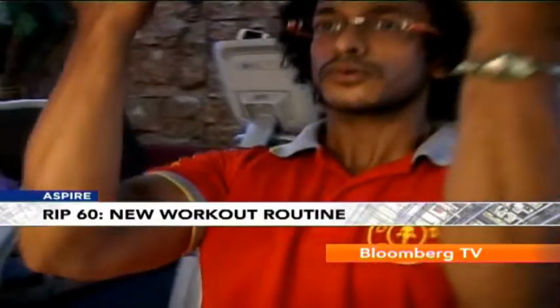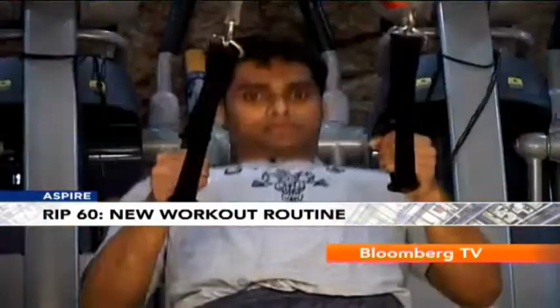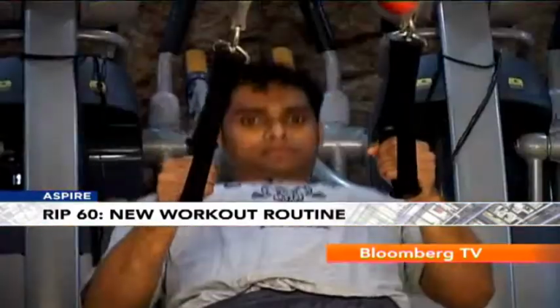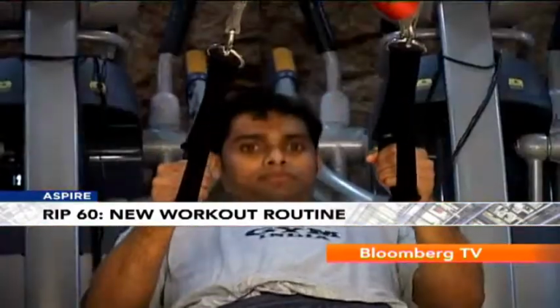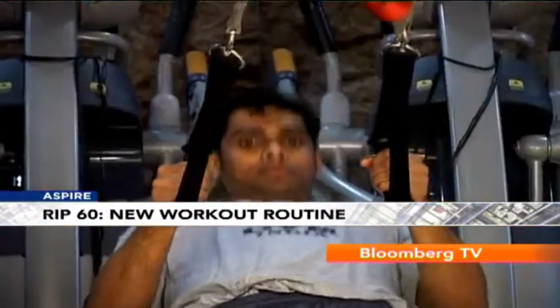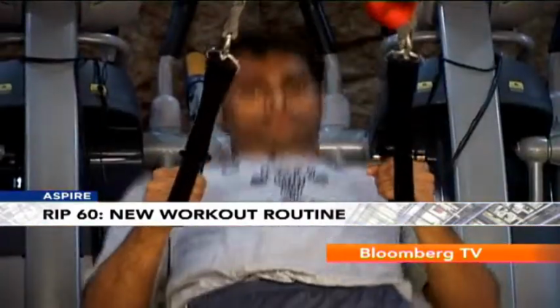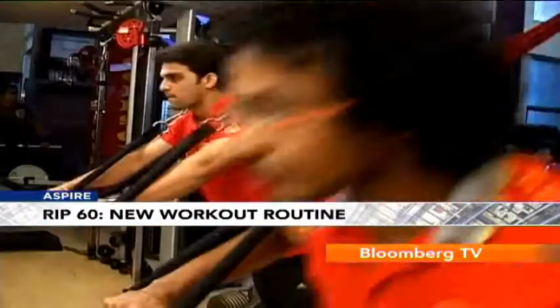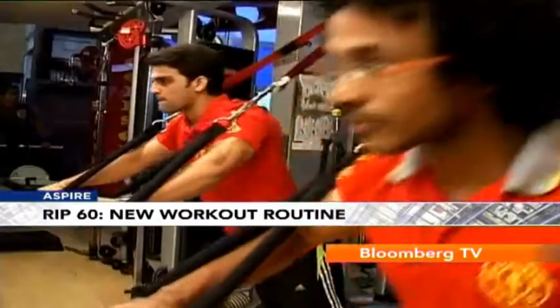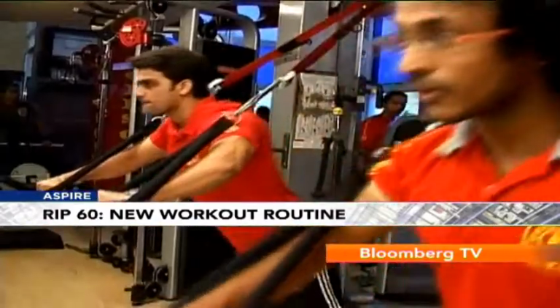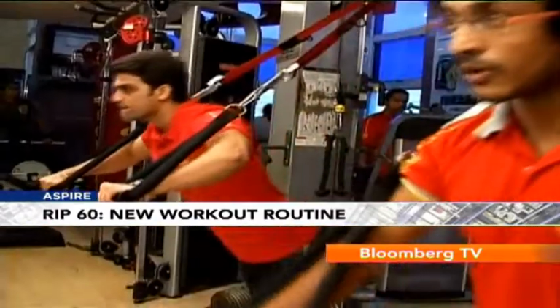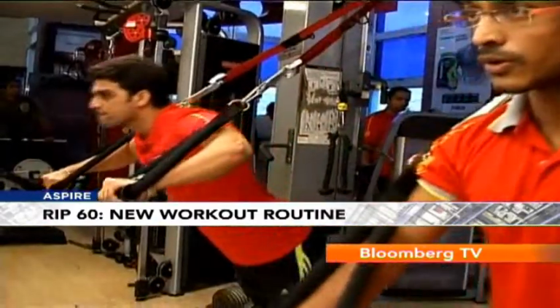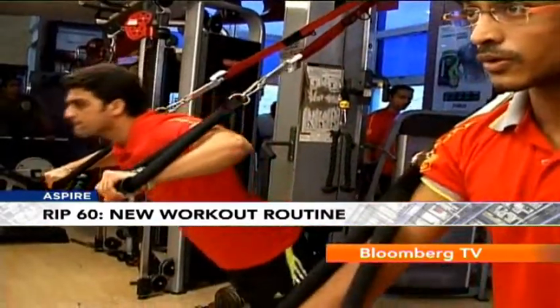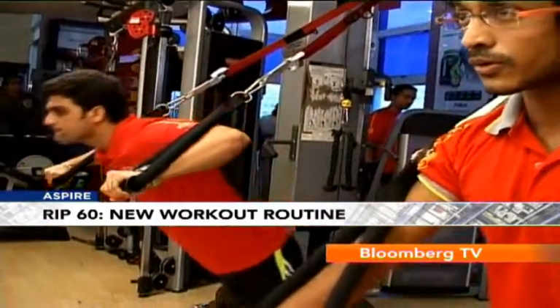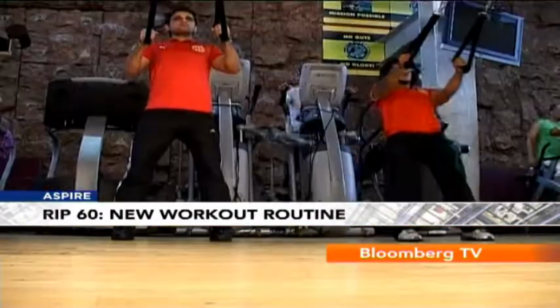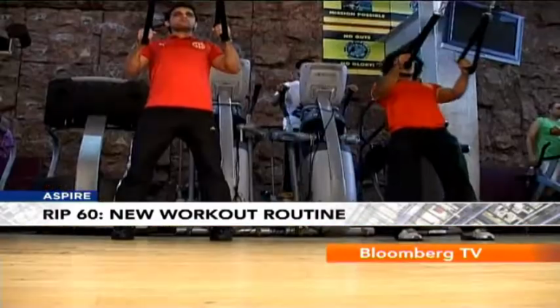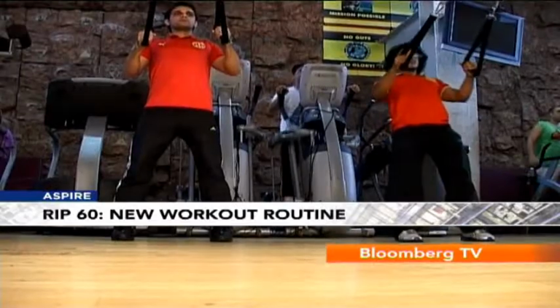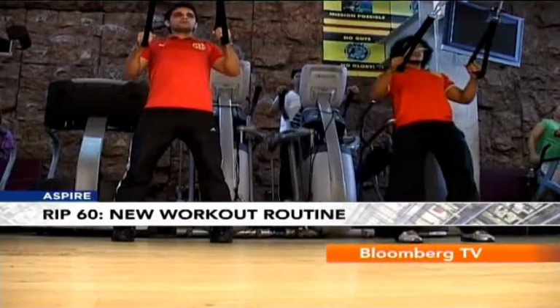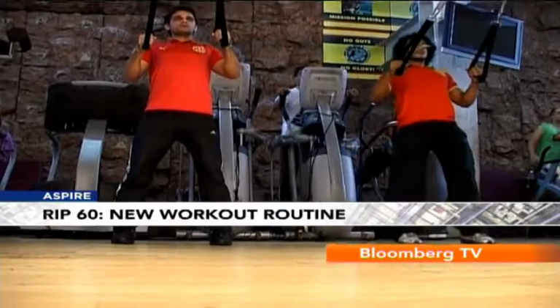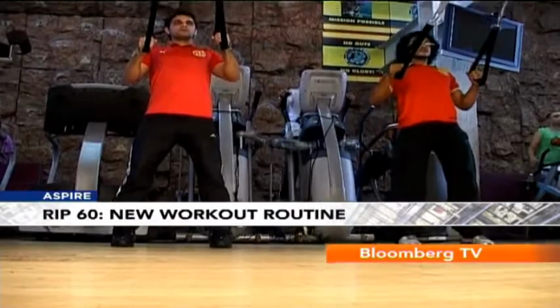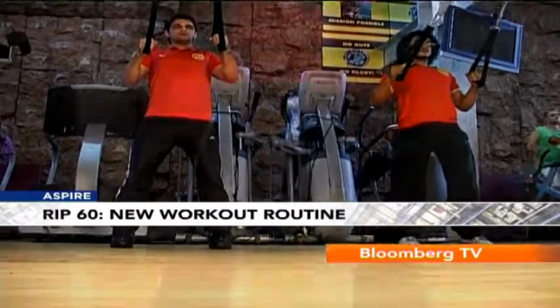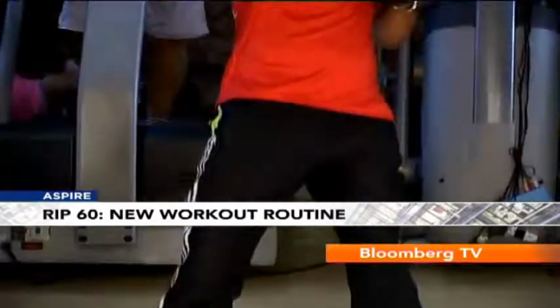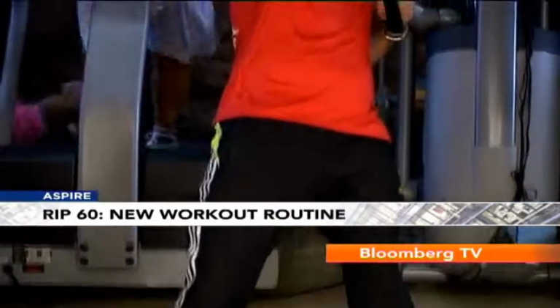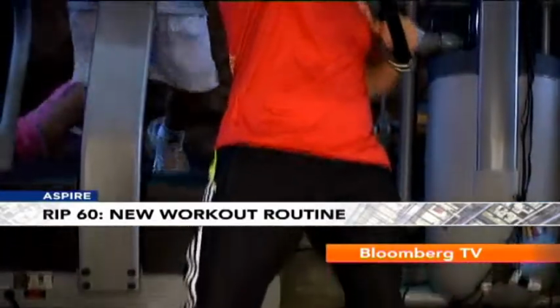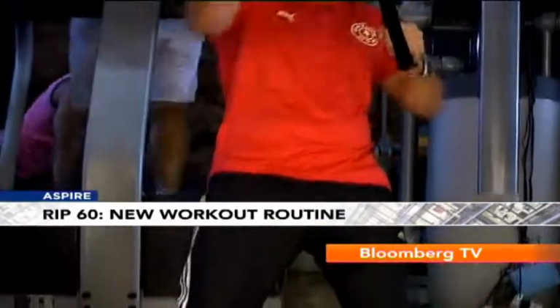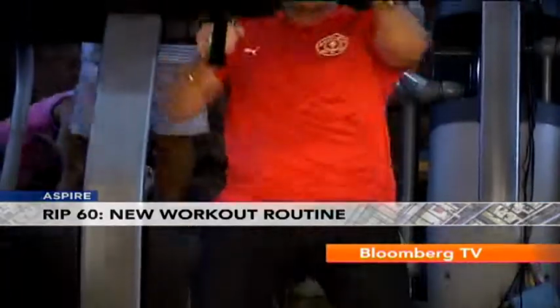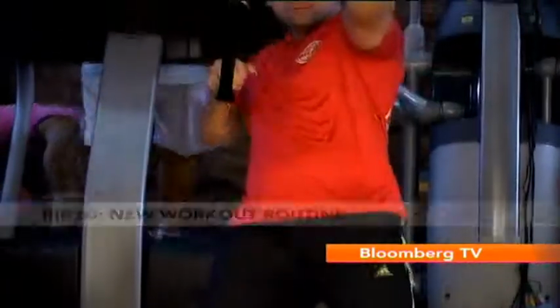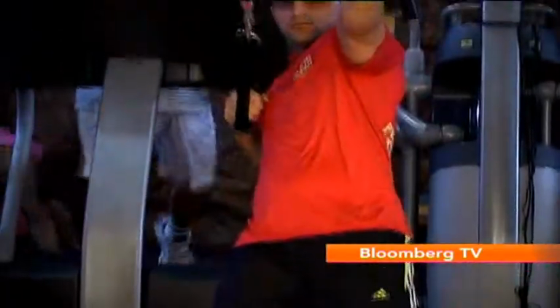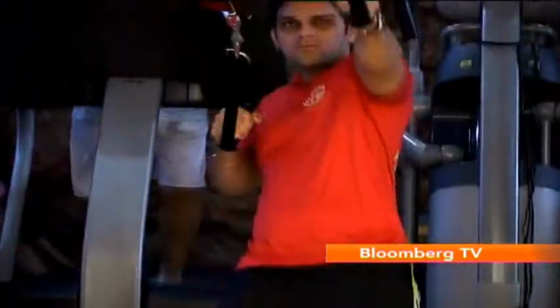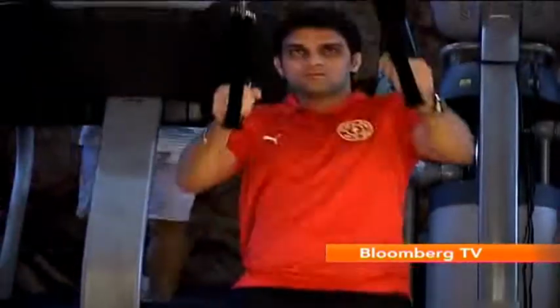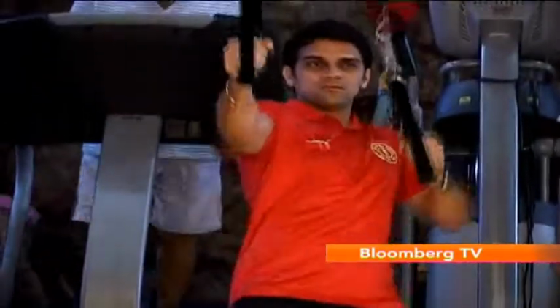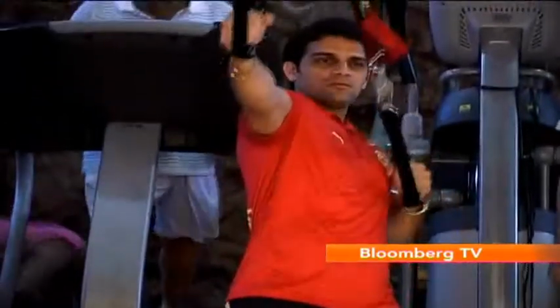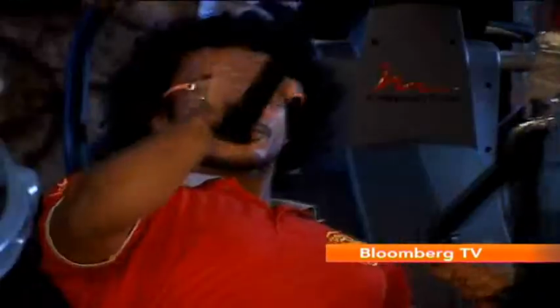A suspension exercise that will bring you in shape in 60 days. These trainers are showing us a pure routine on these straps.